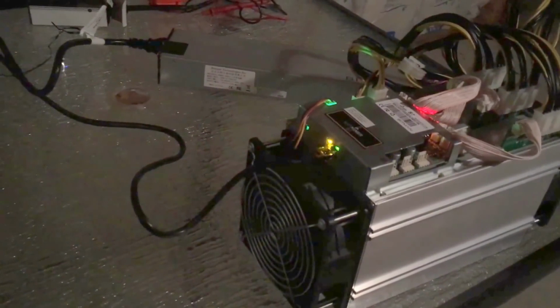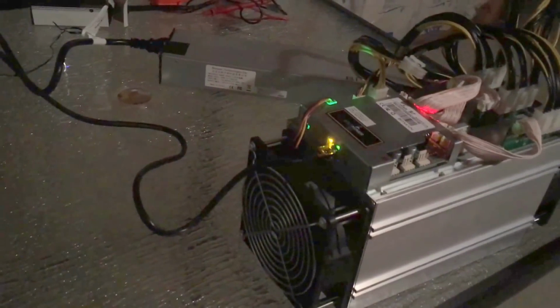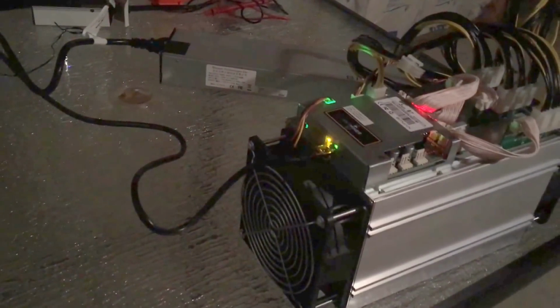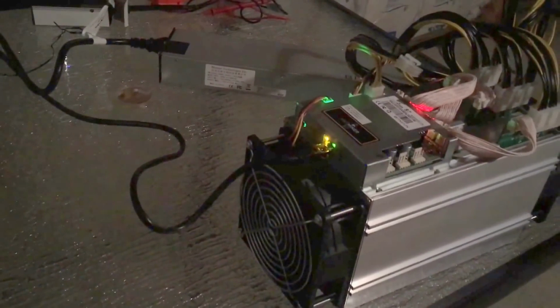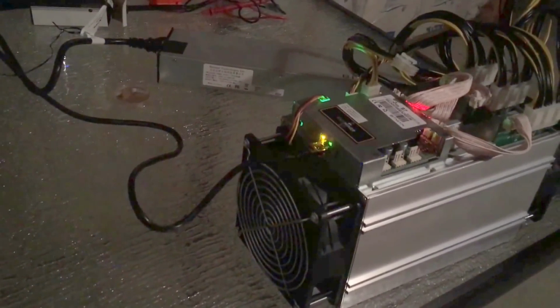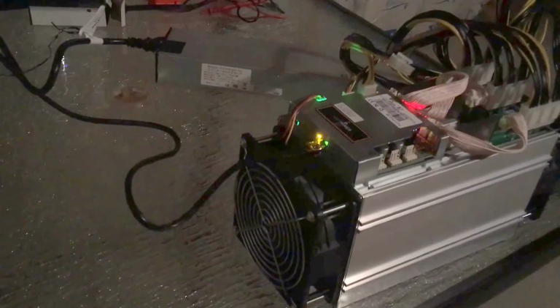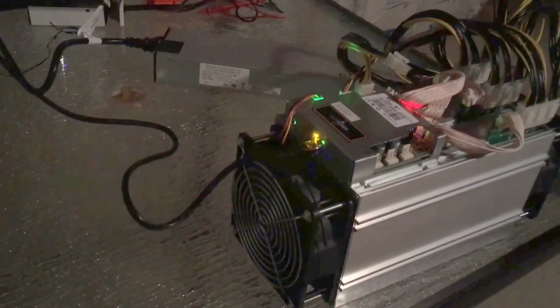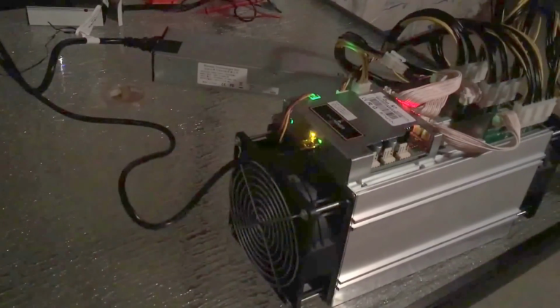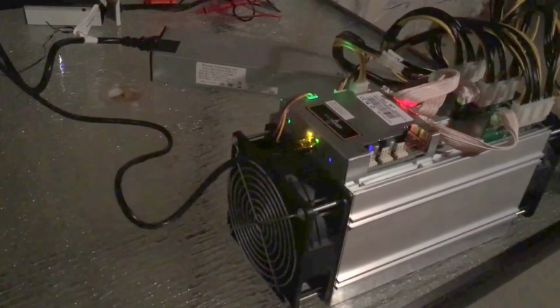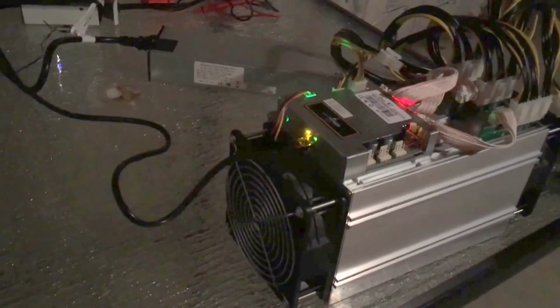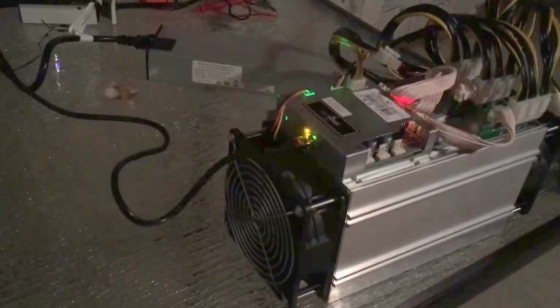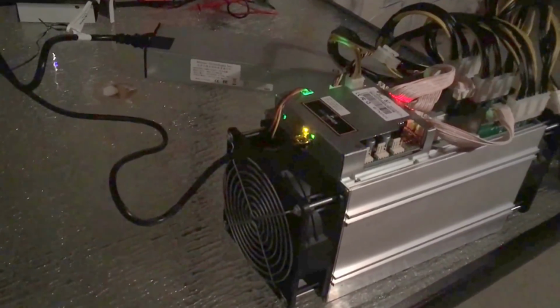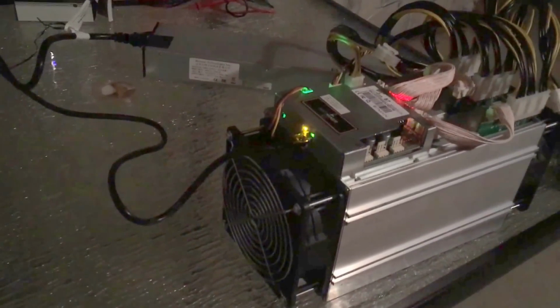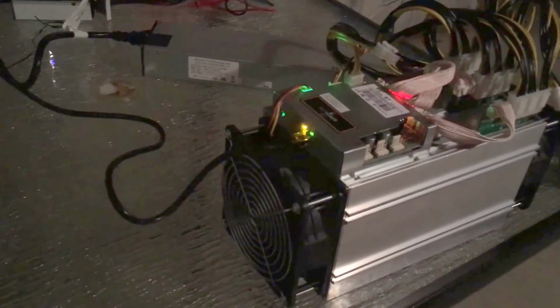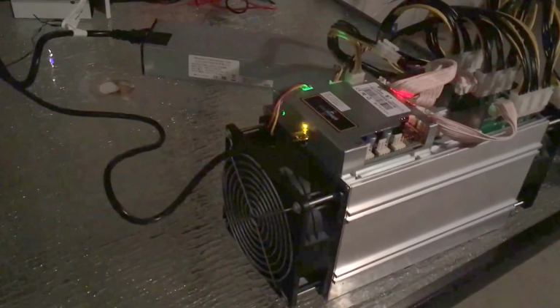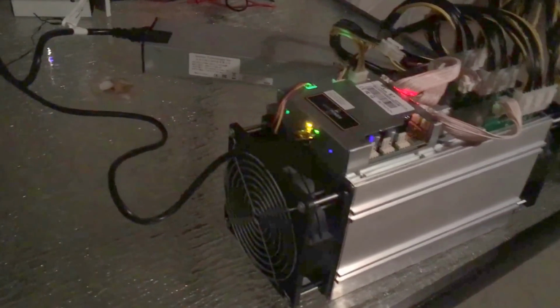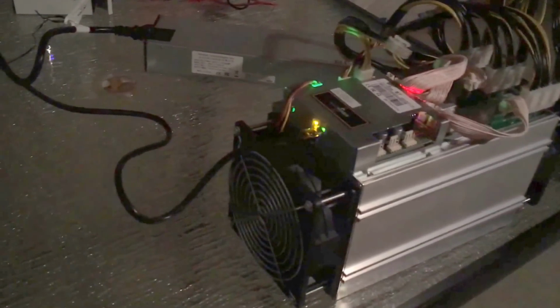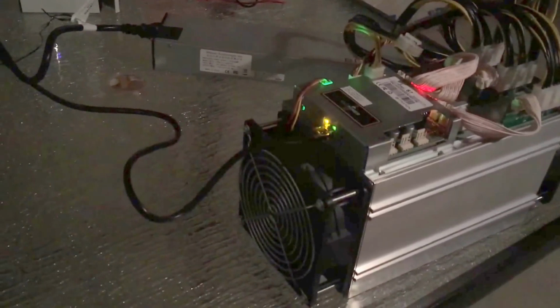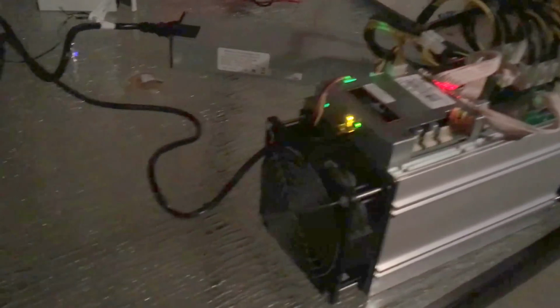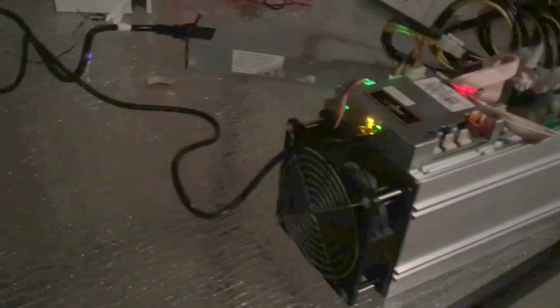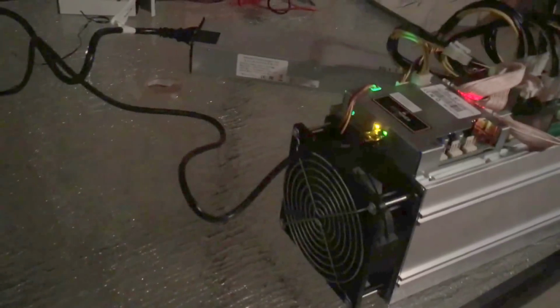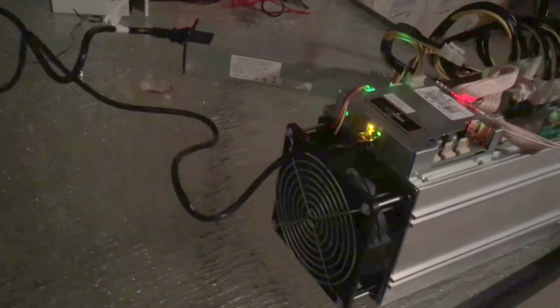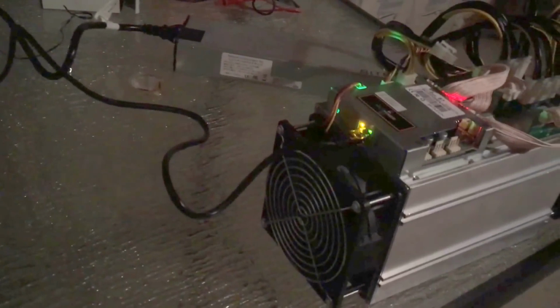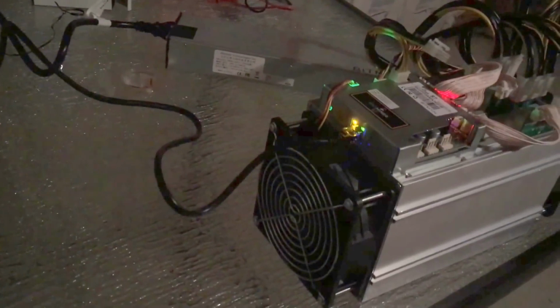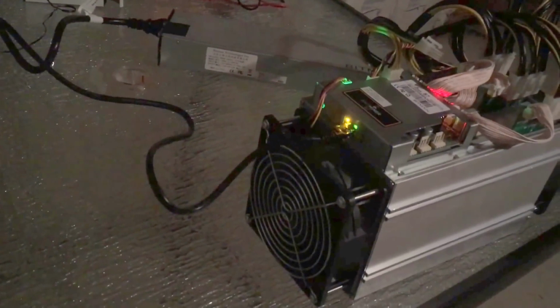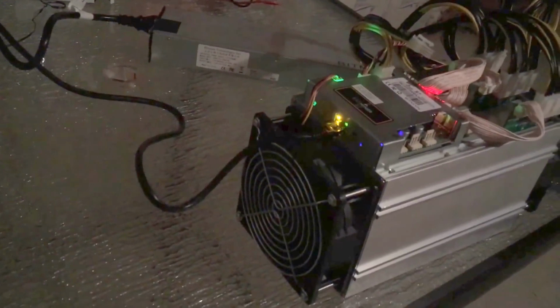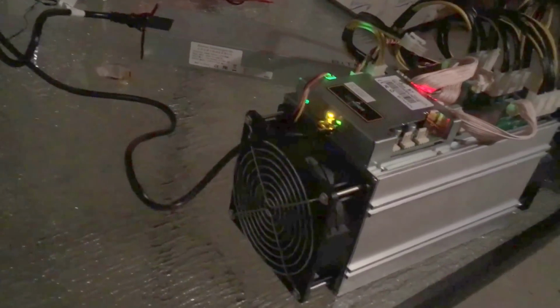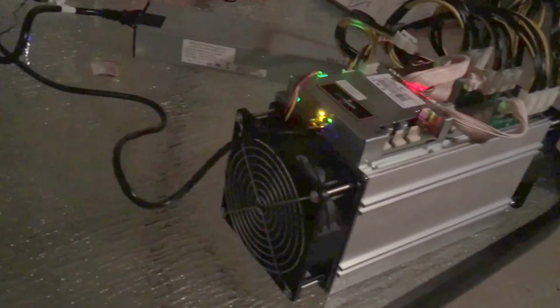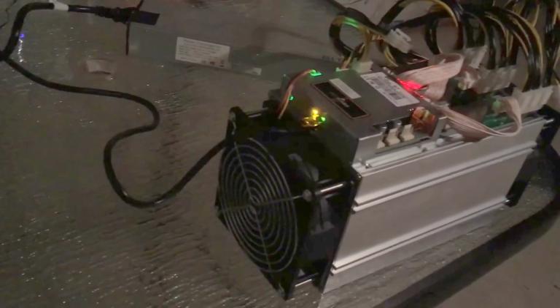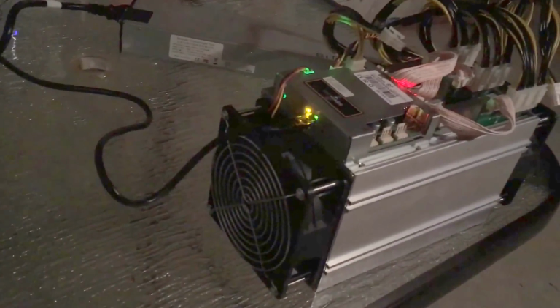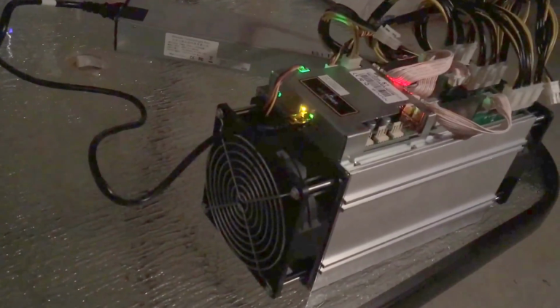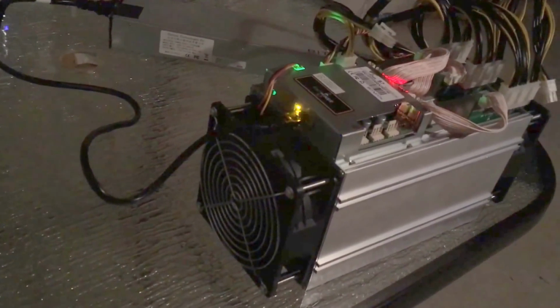It's 4 cents a watt here, so it's pretty cheap. I live in the woods.